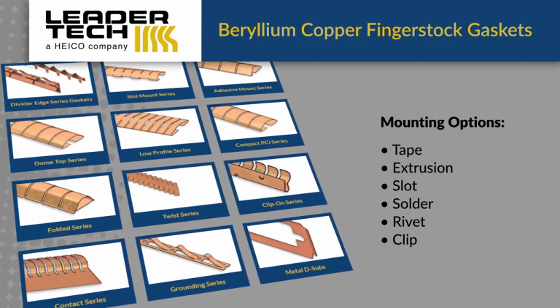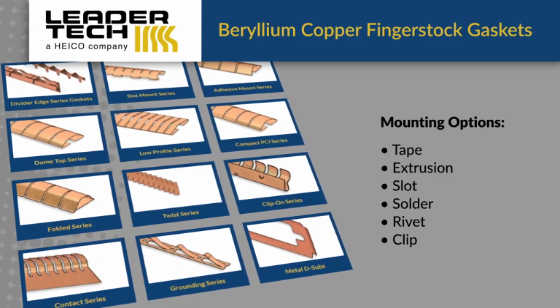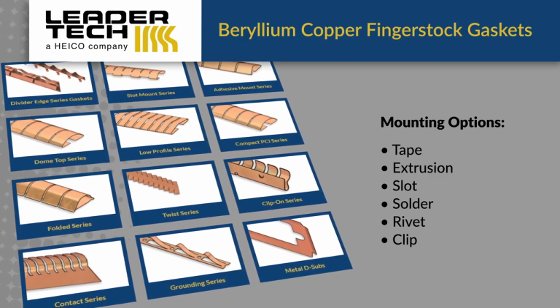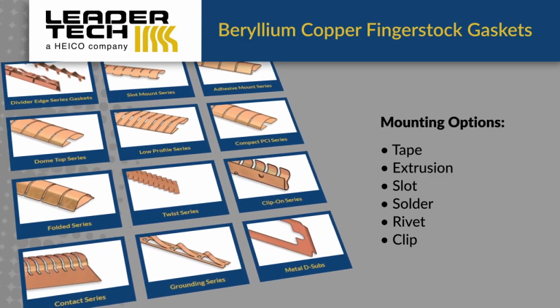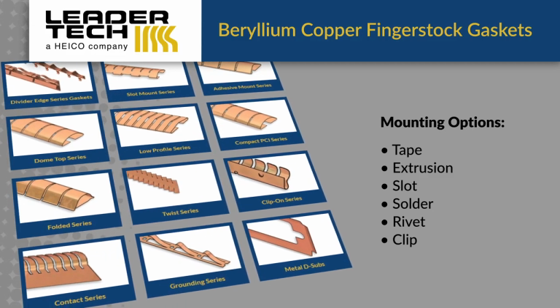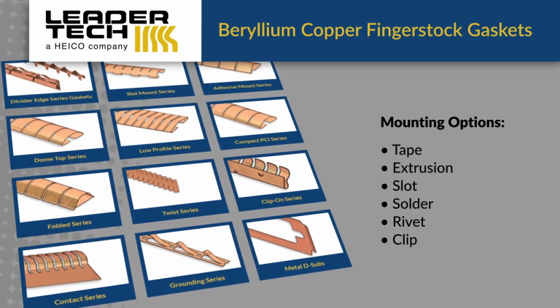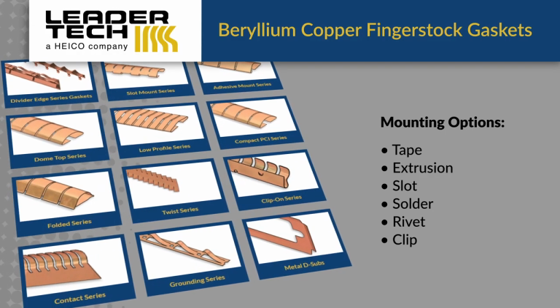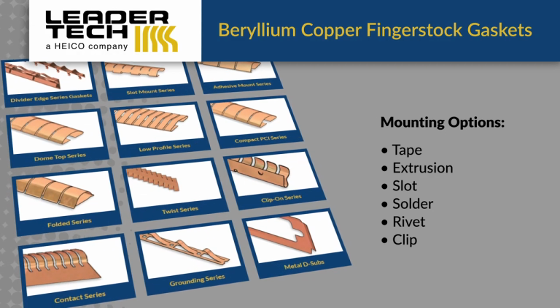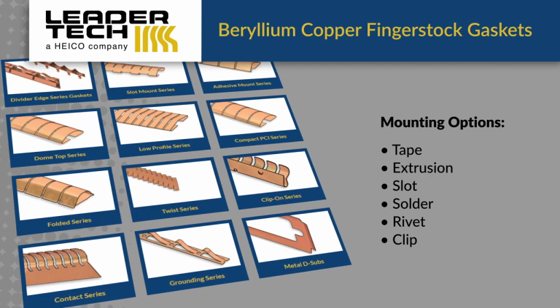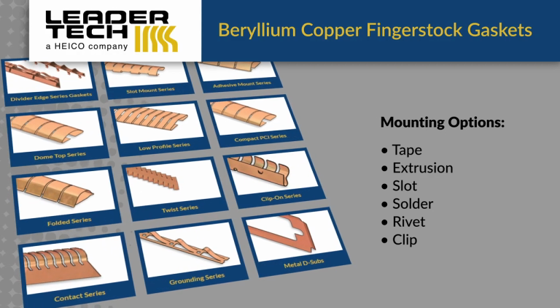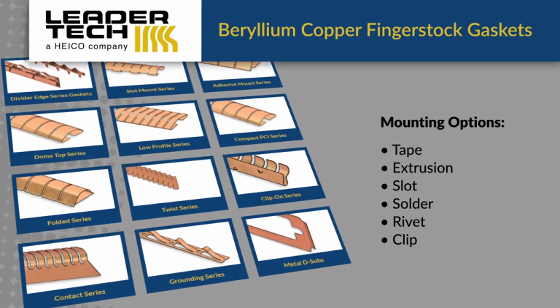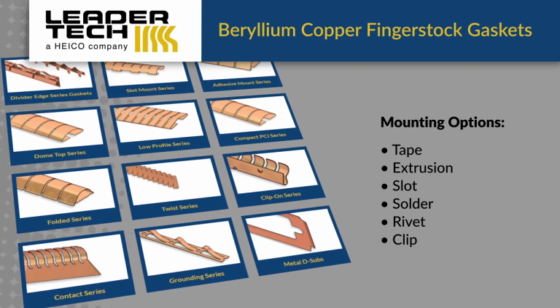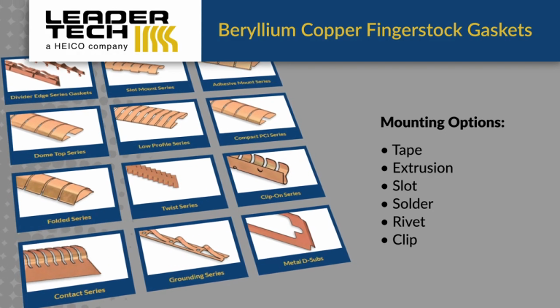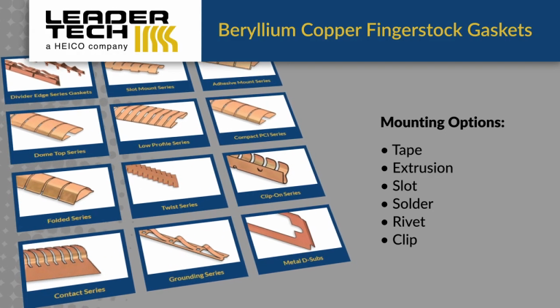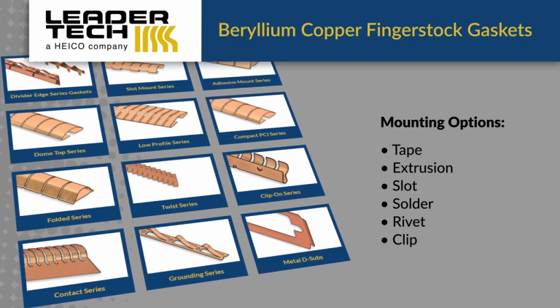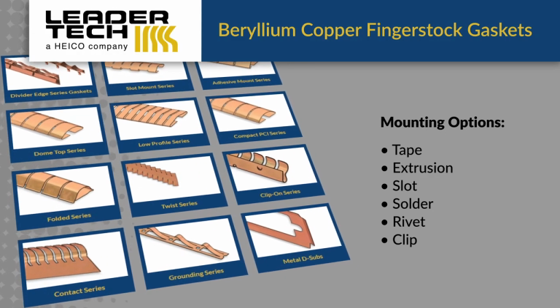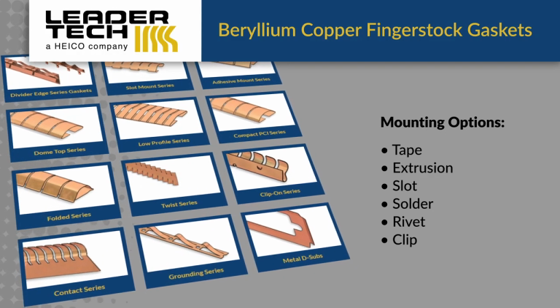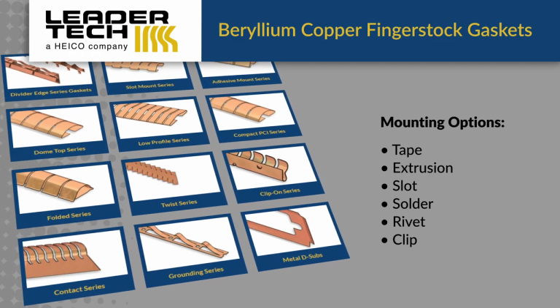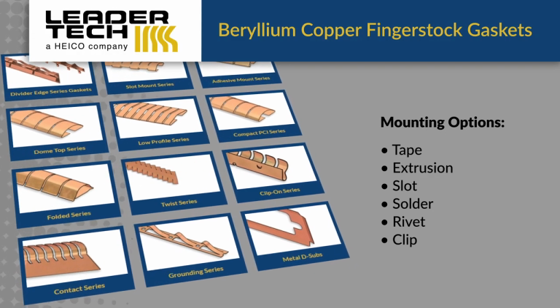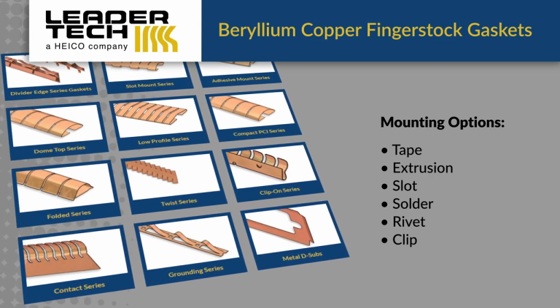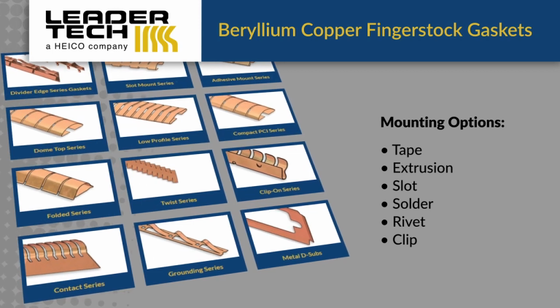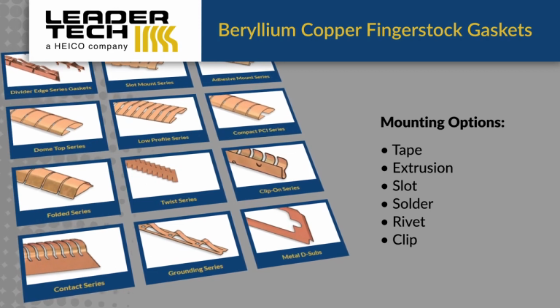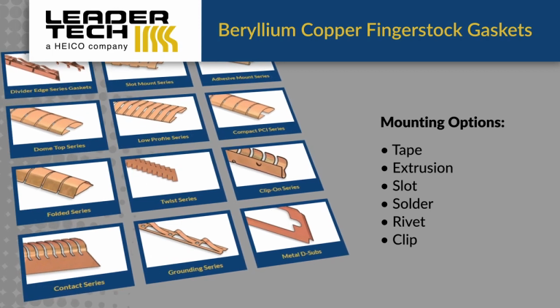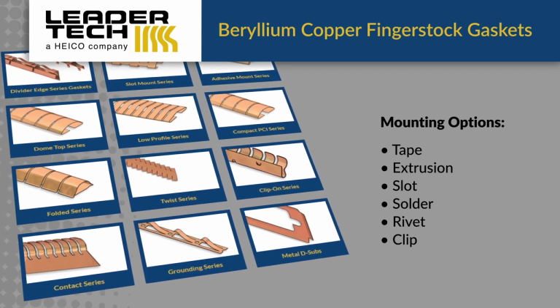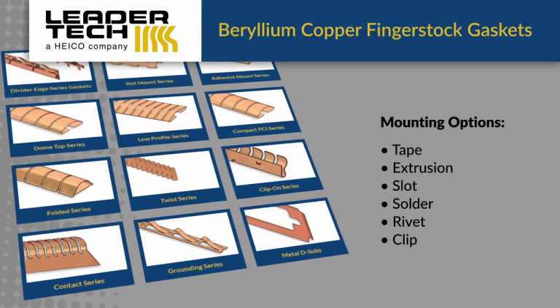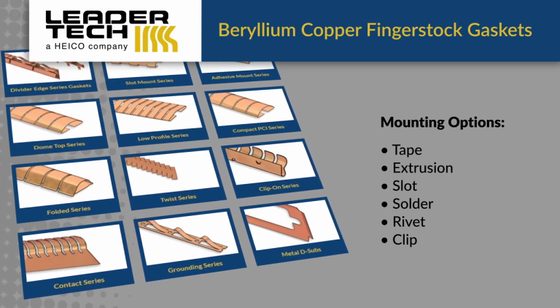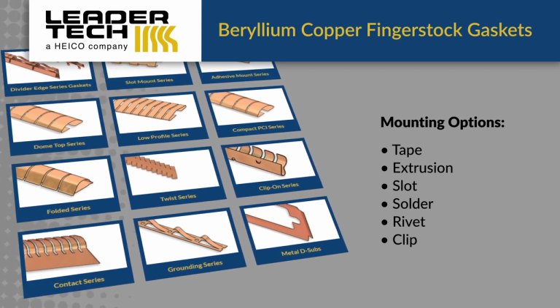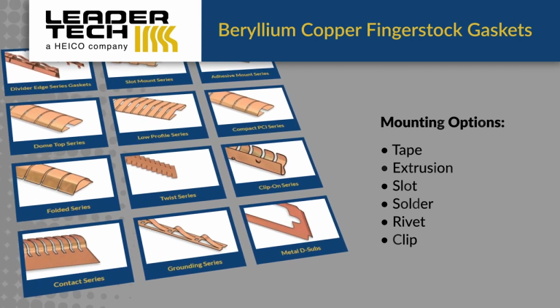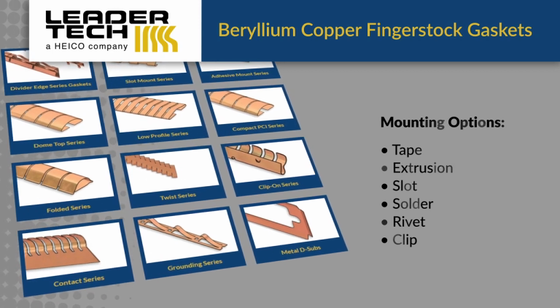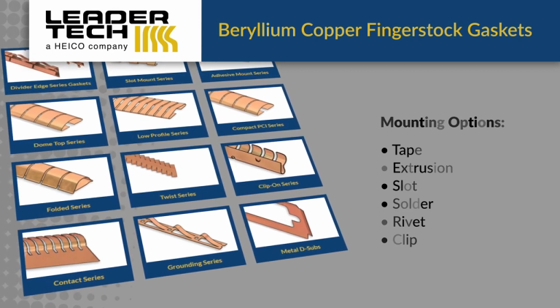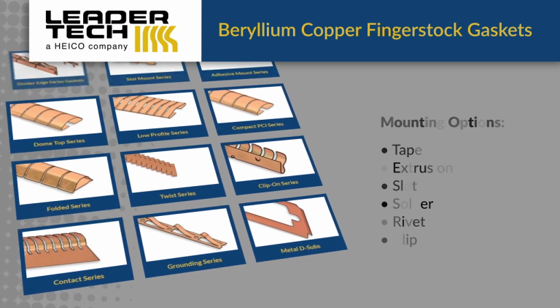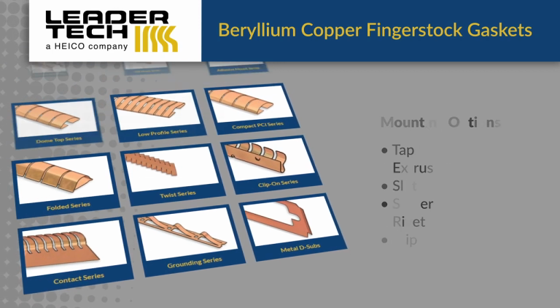The different styles also cover different mounting options, such as tape, solder, clip-on, and more.